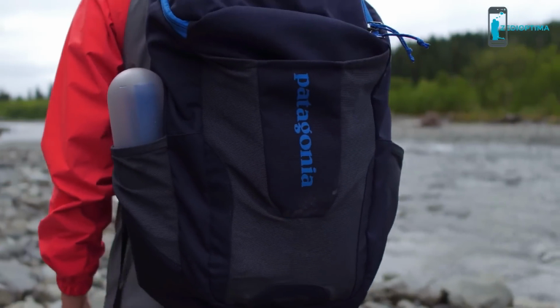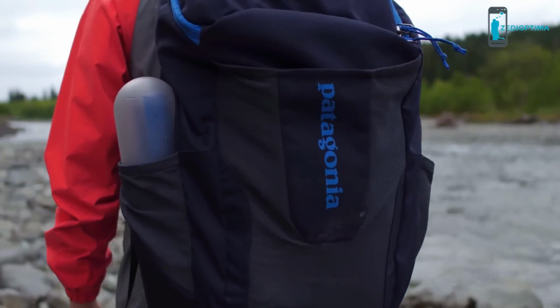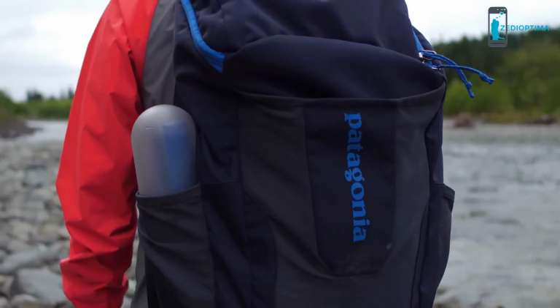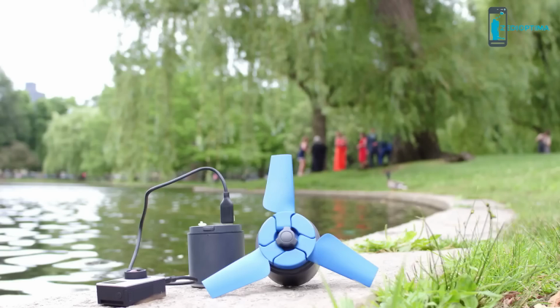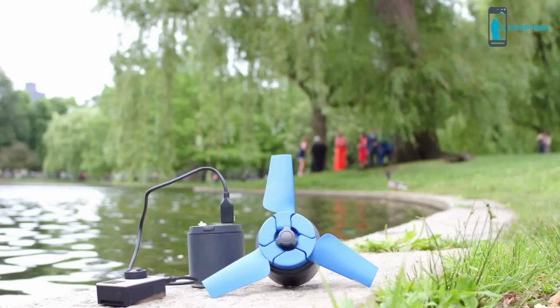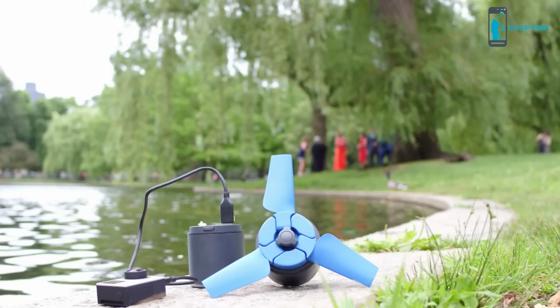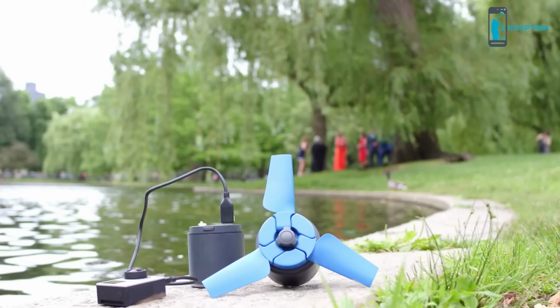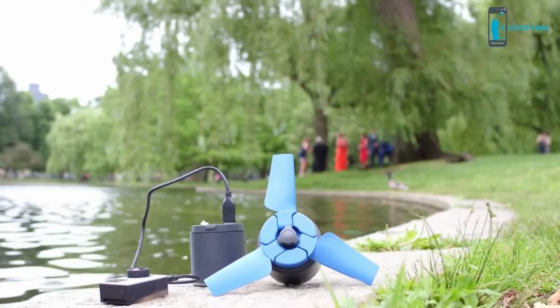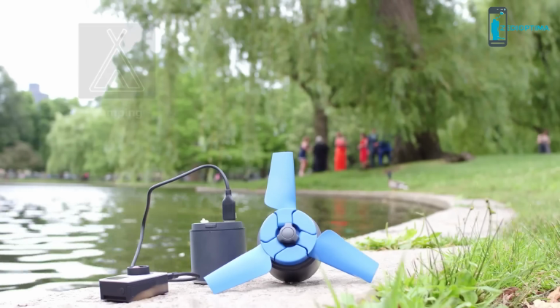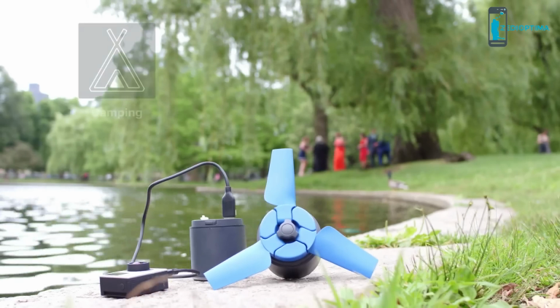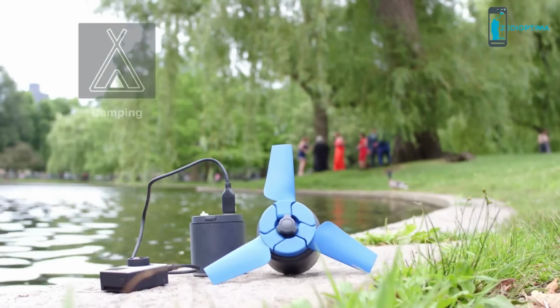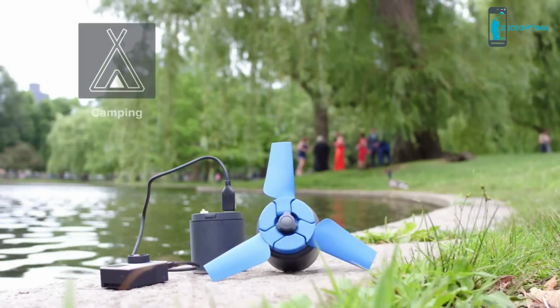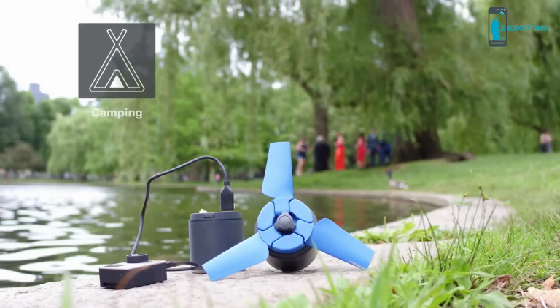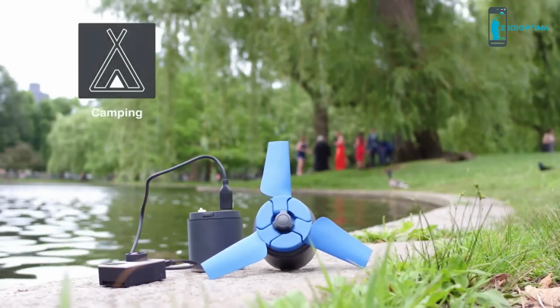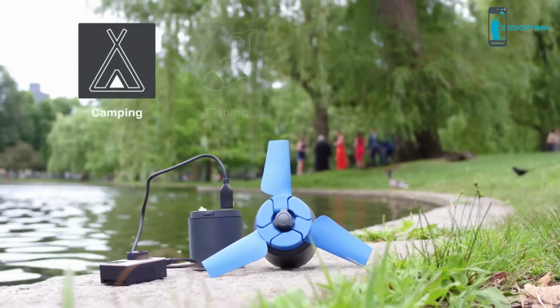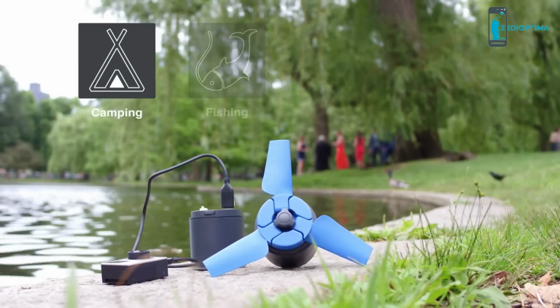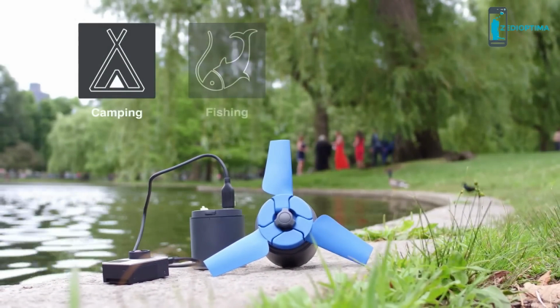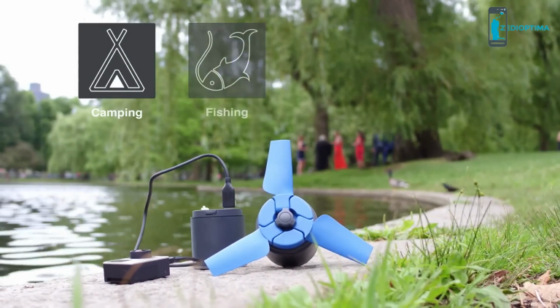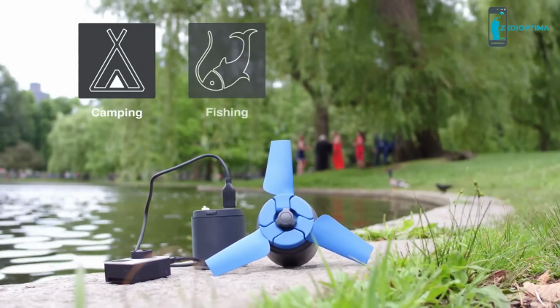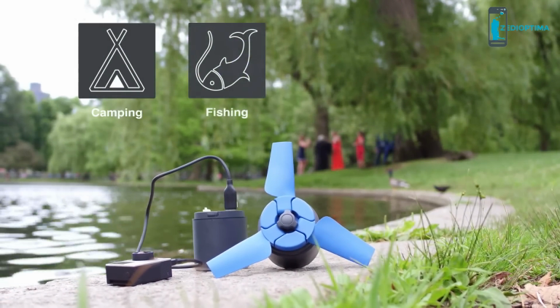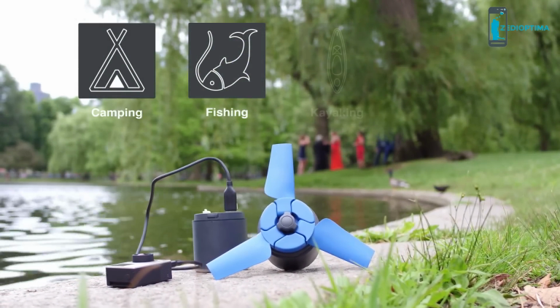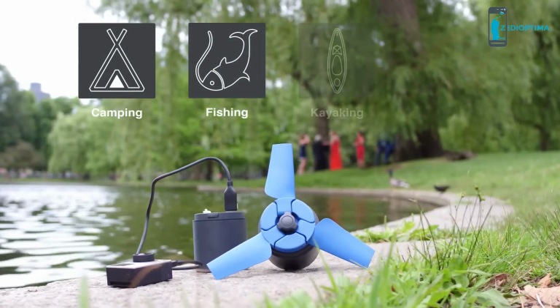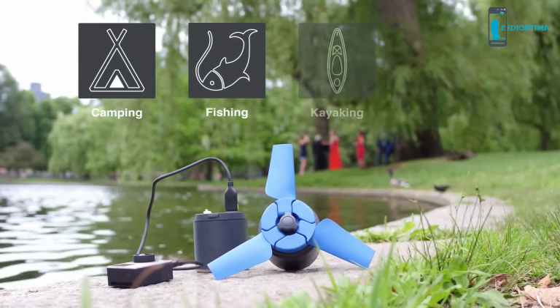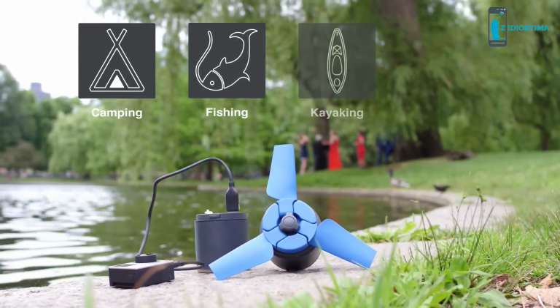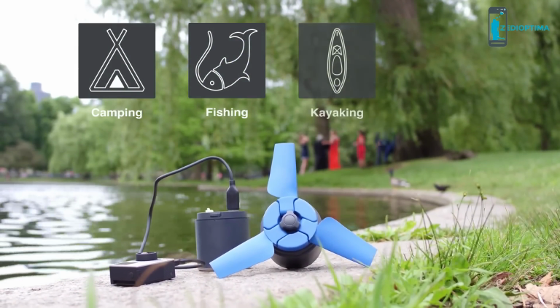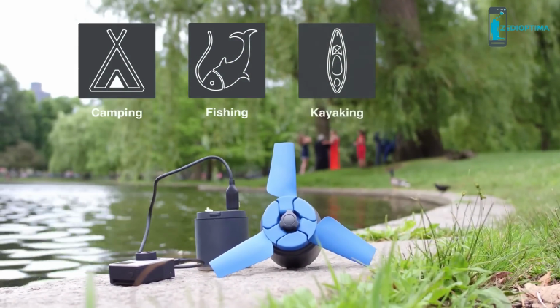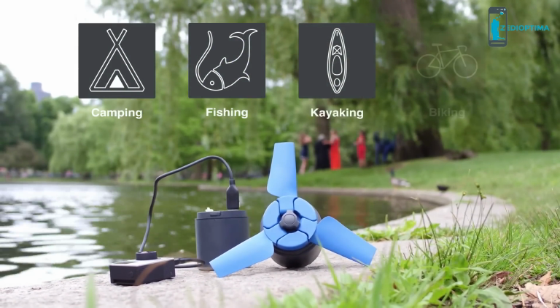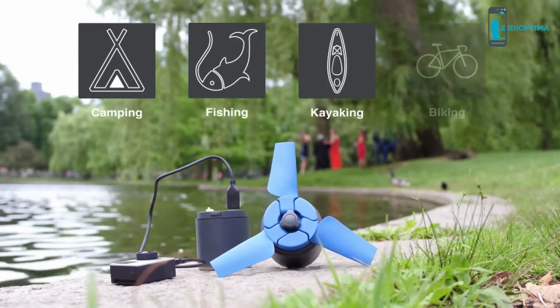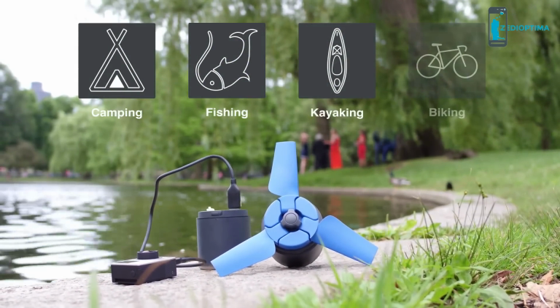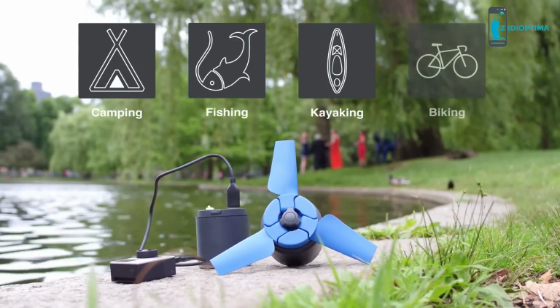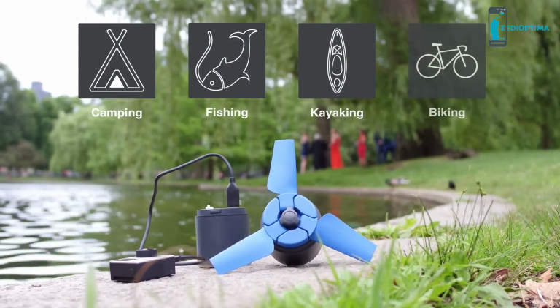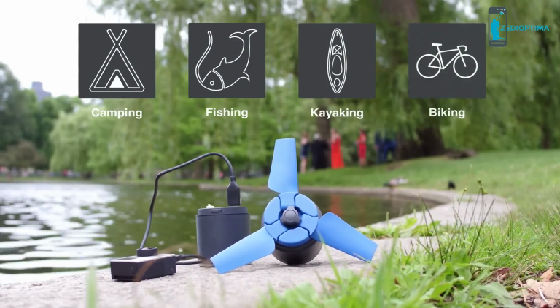It fits perfectly into any size backpack. It's ideal for use while you enjoy camping, fishing, kayaking, biking, or any other outdoor activities.